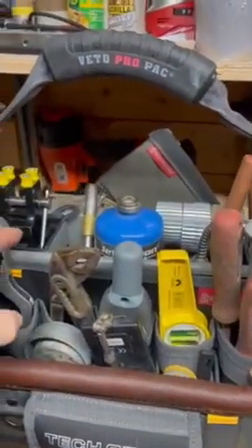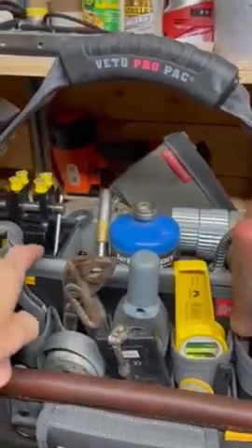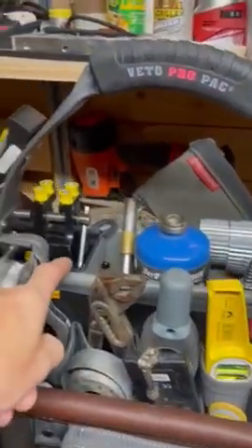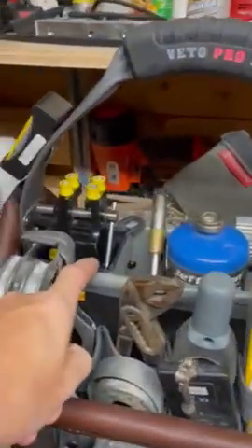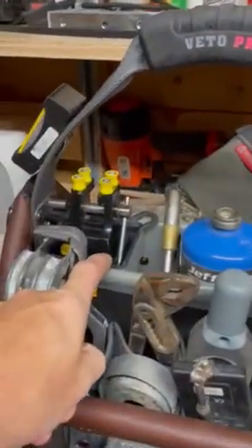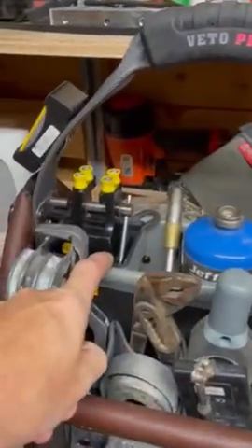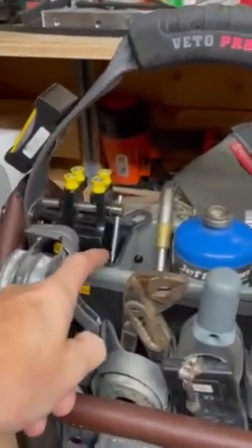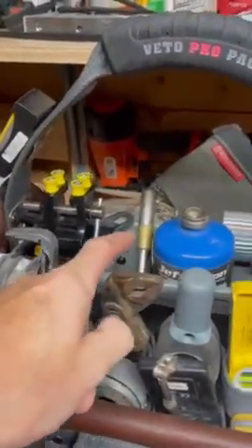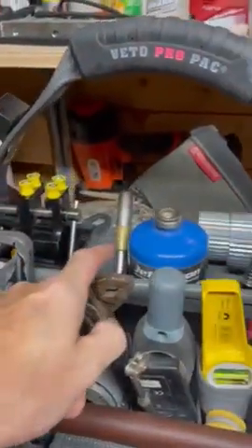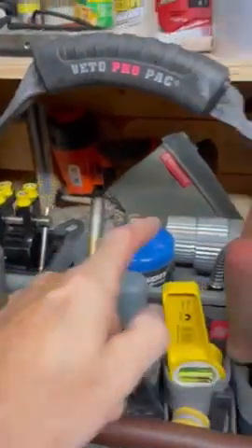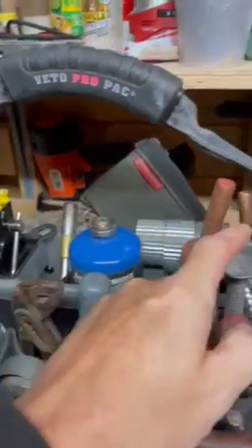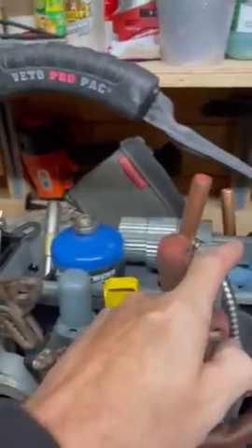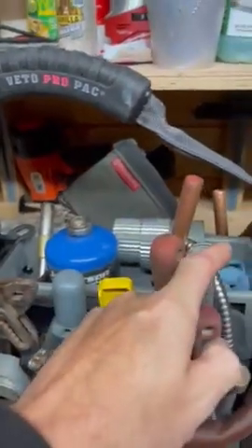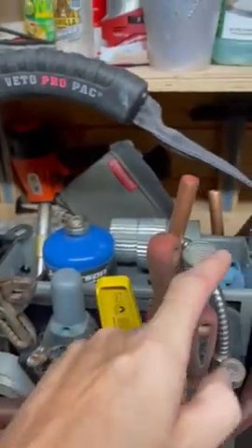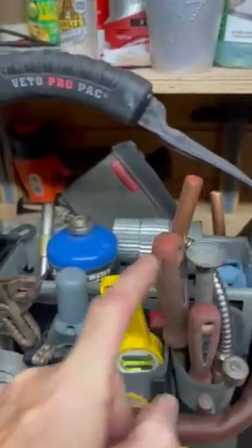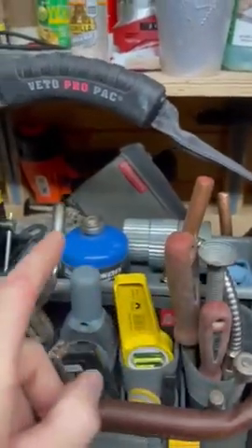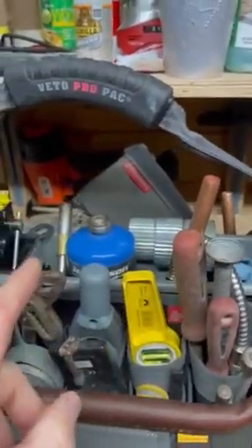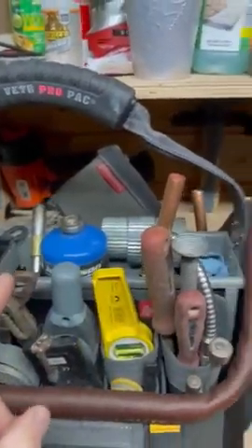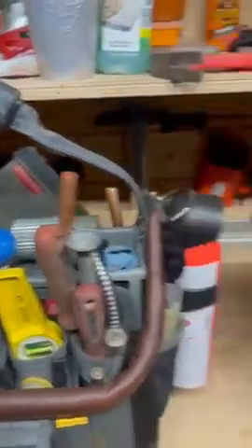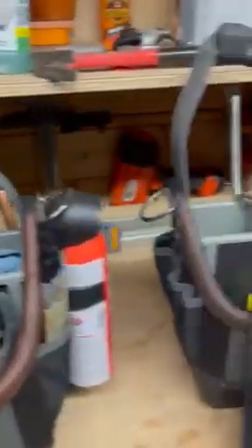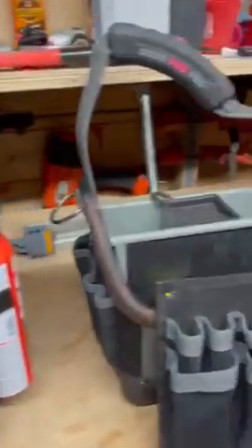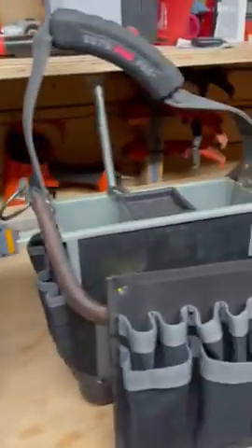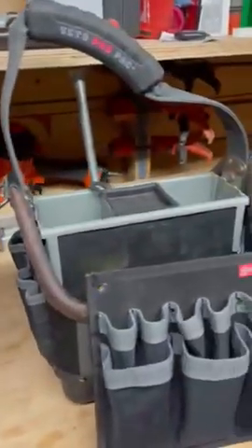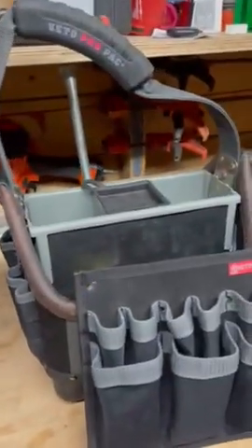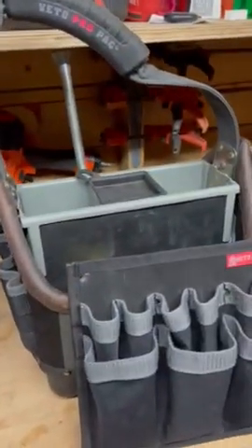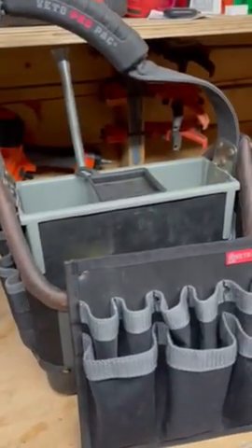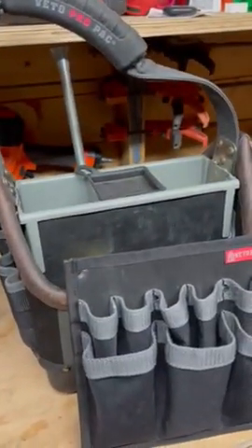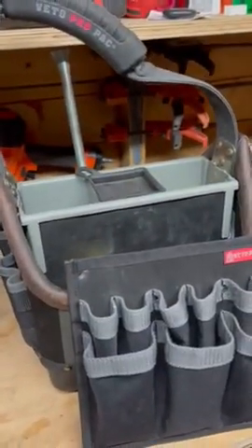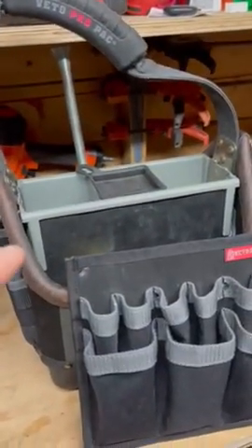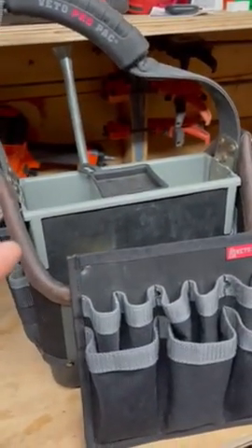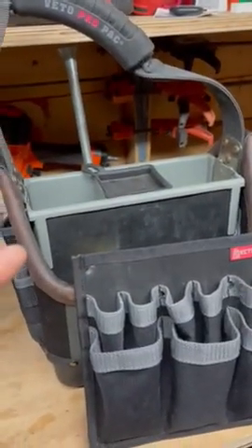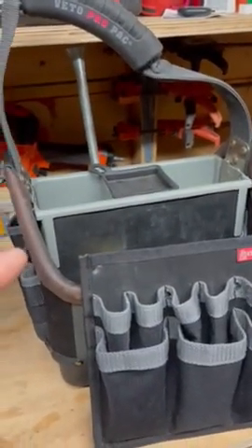You can fit four of these tubs across, which is worth noting — if you have the MC version, that only takes three.